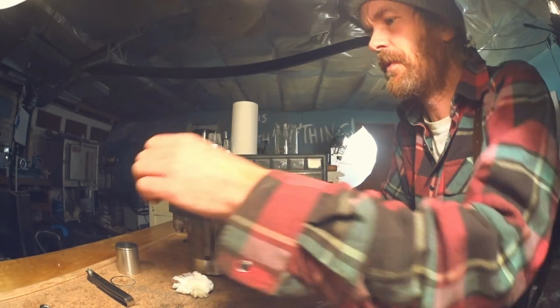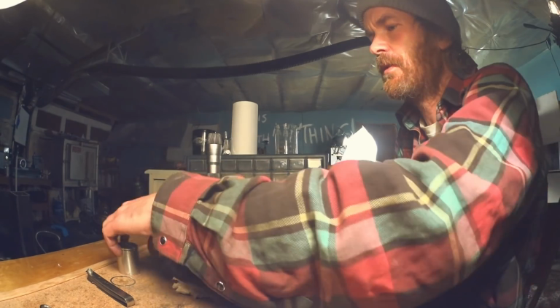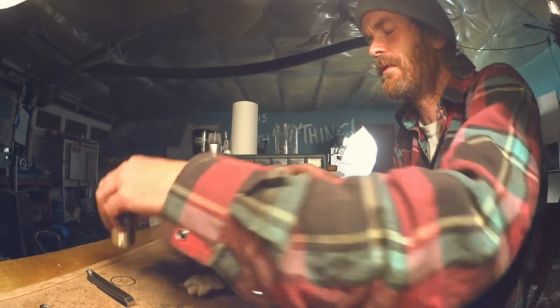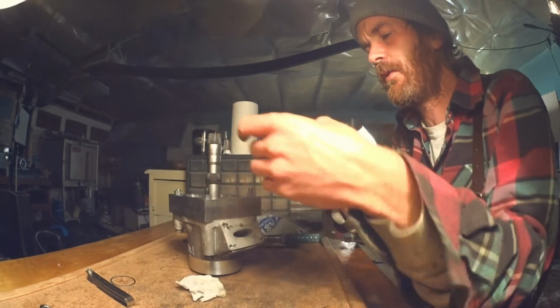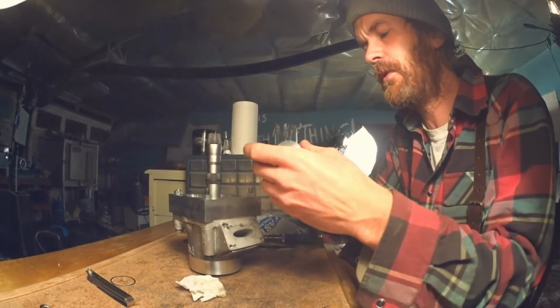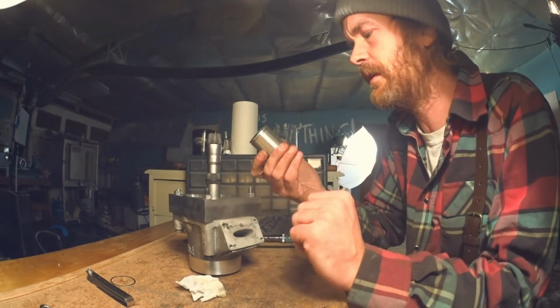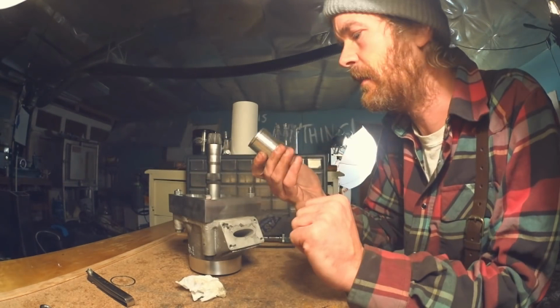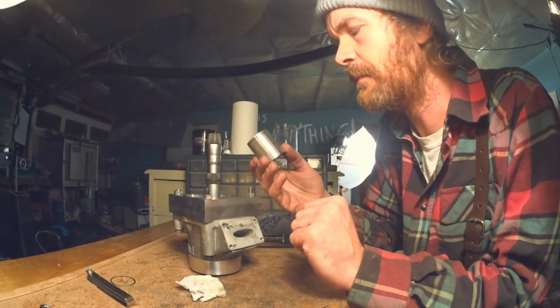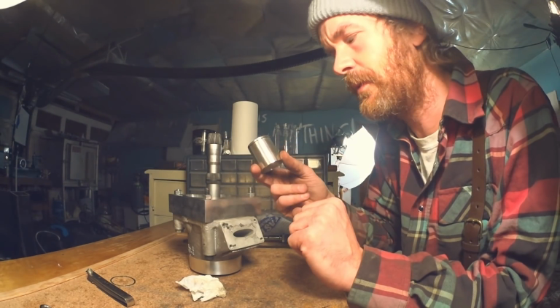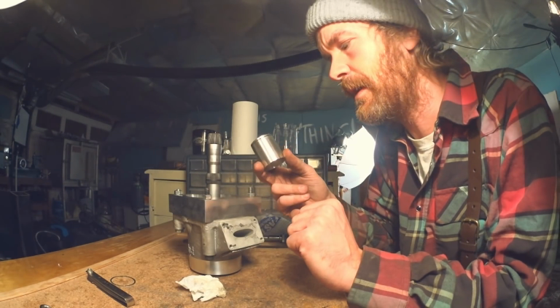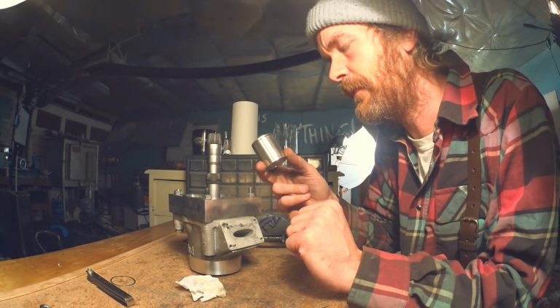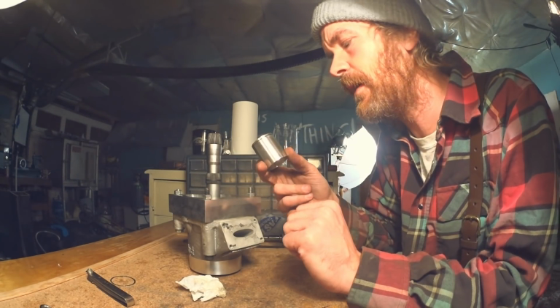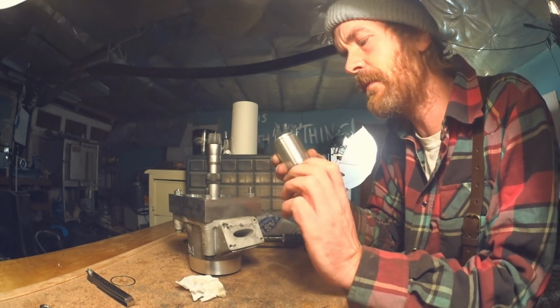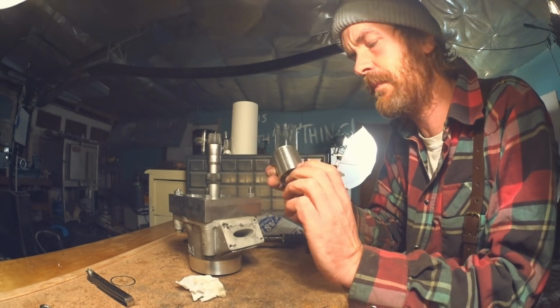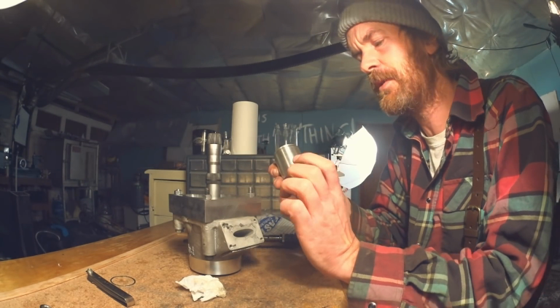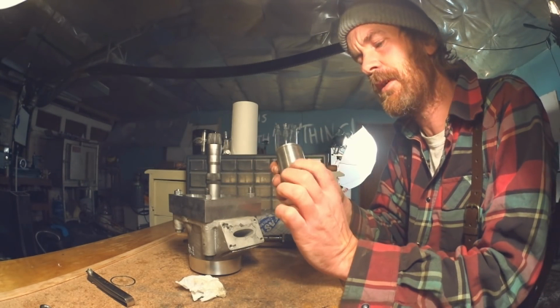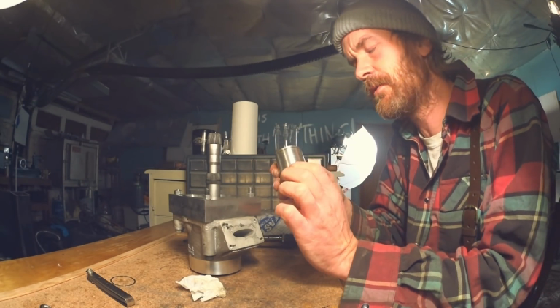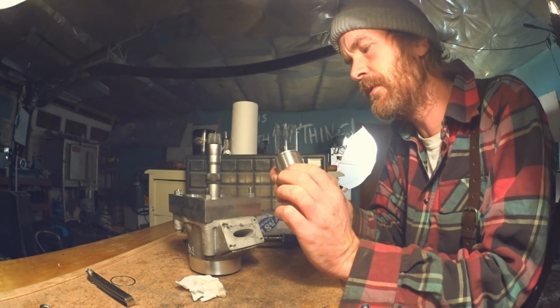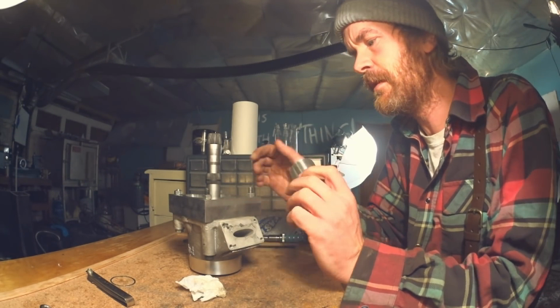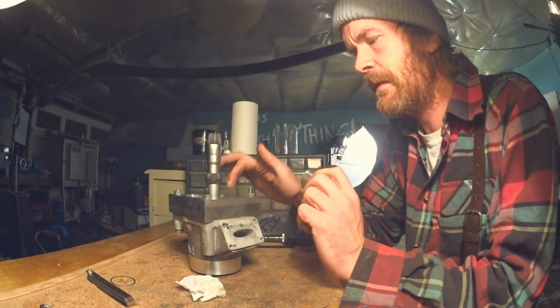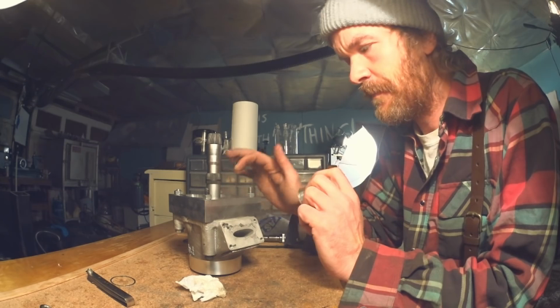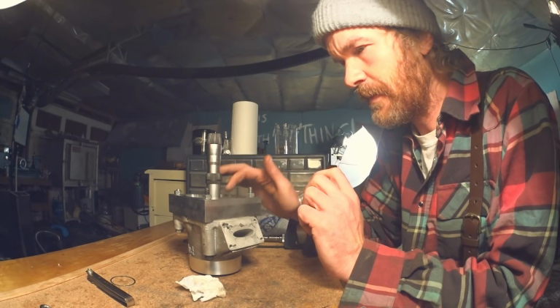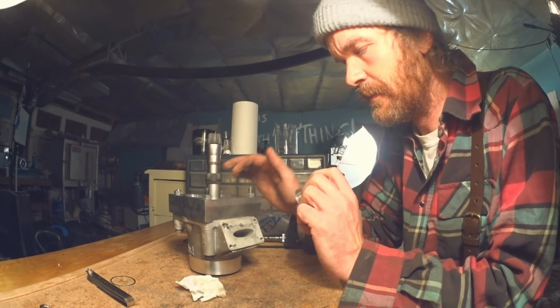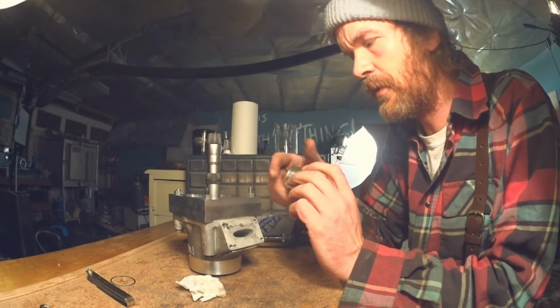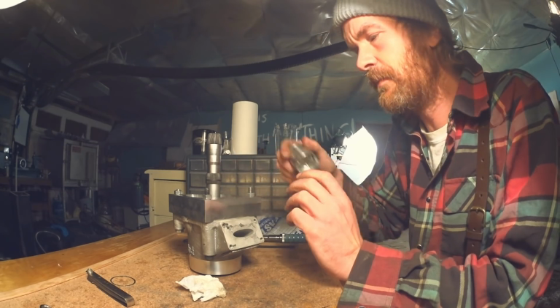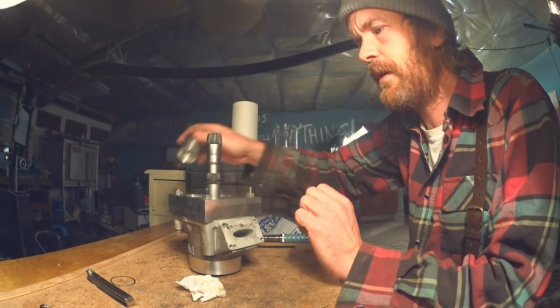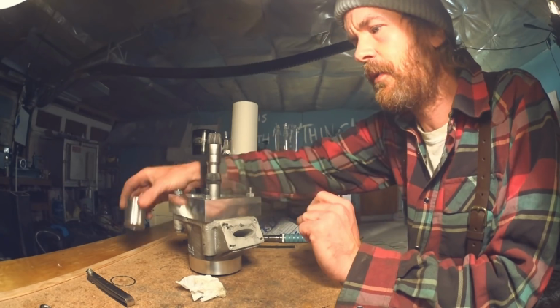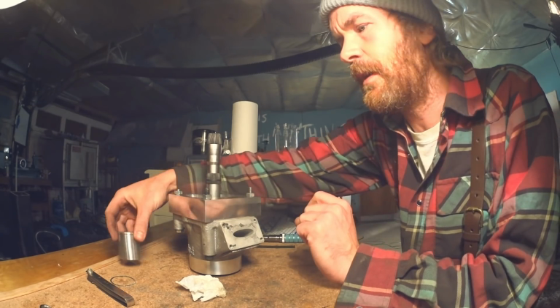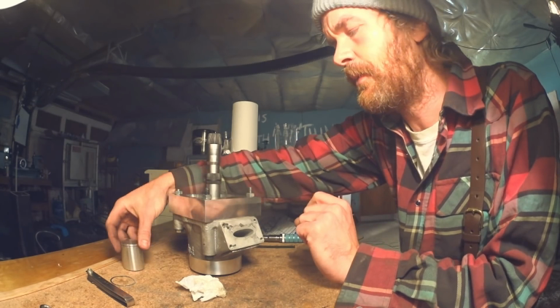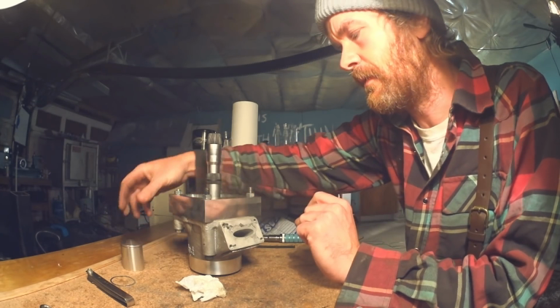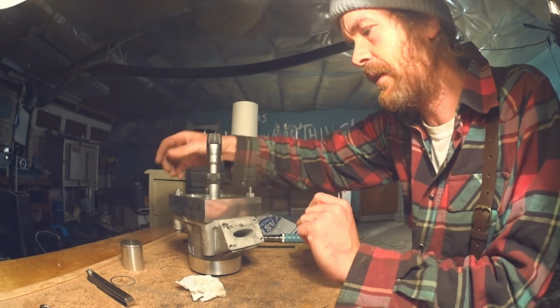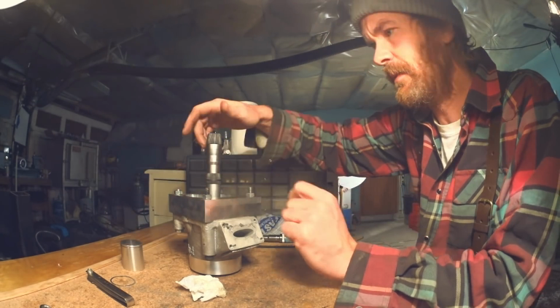The piston skirt is 39.85mm, so the bore will be 39.9mm.